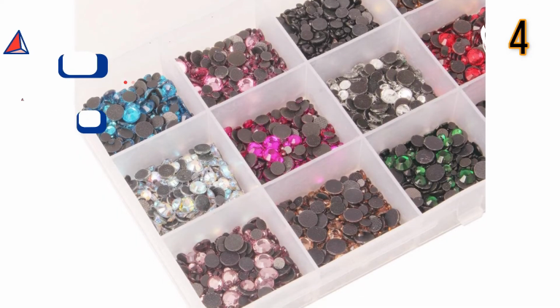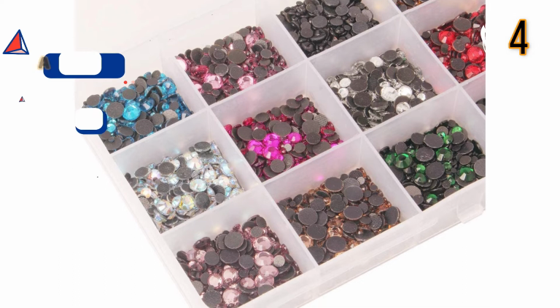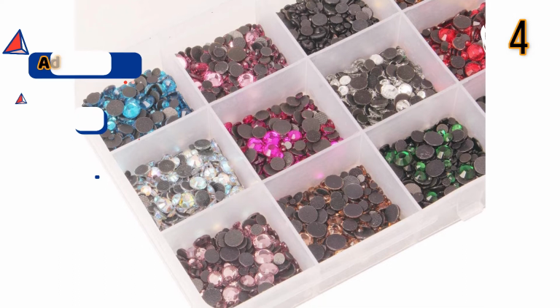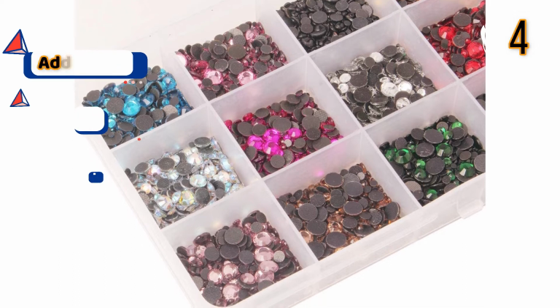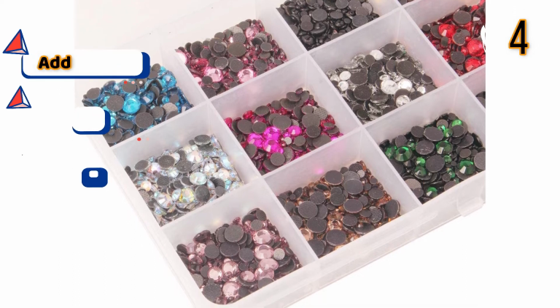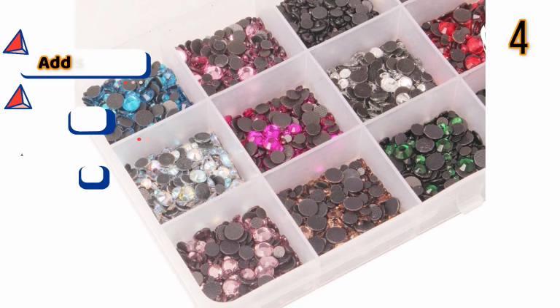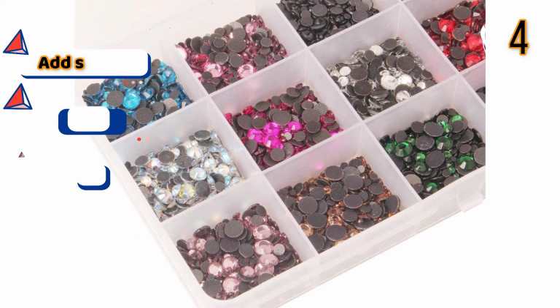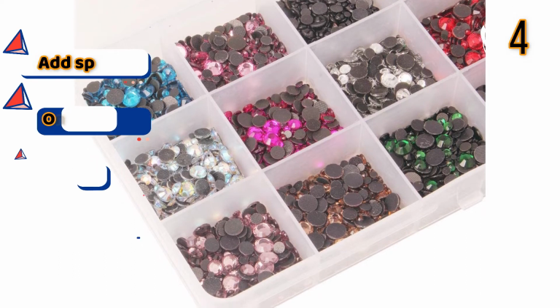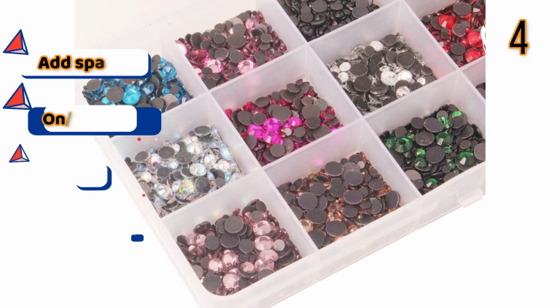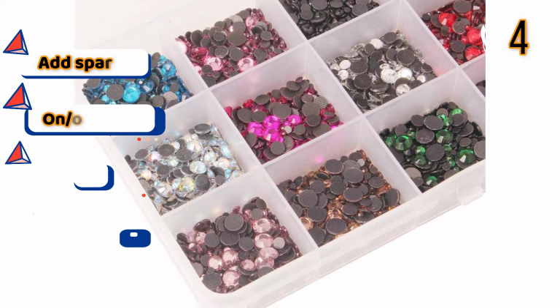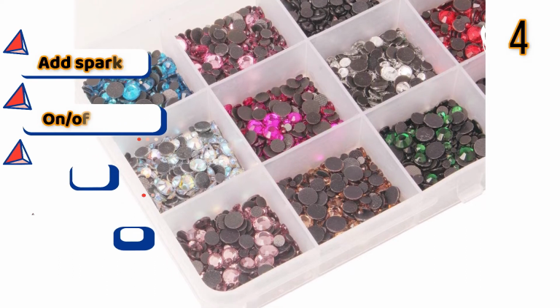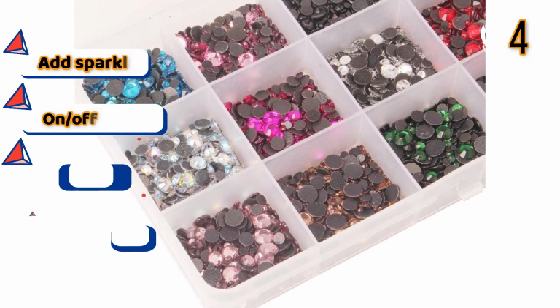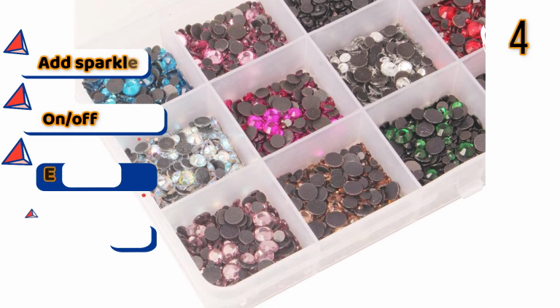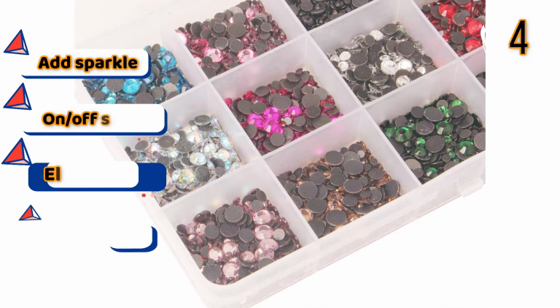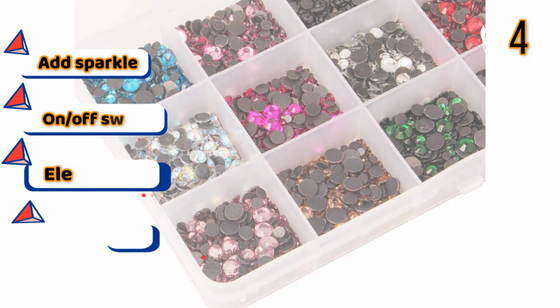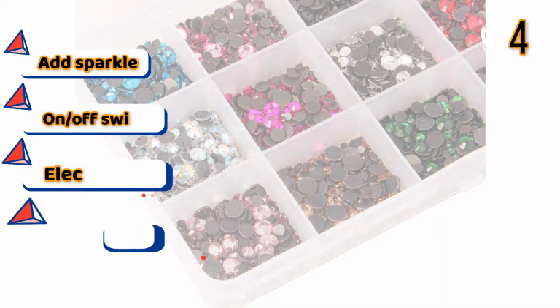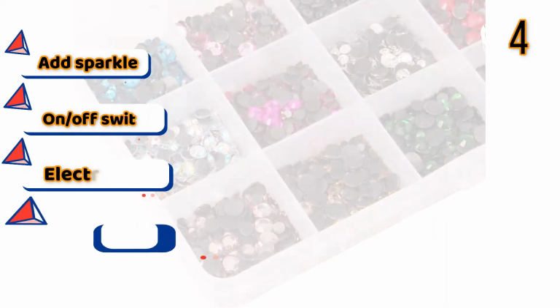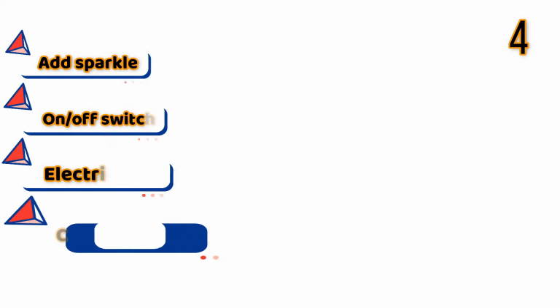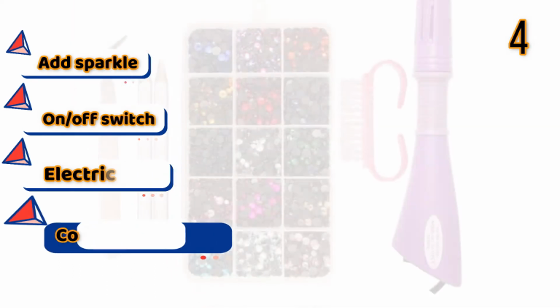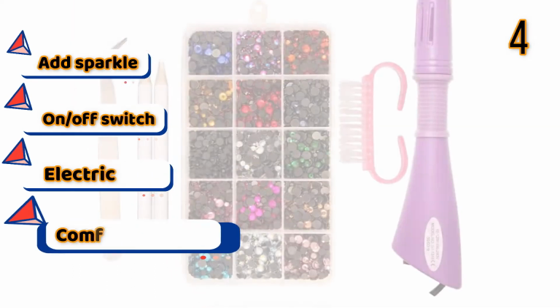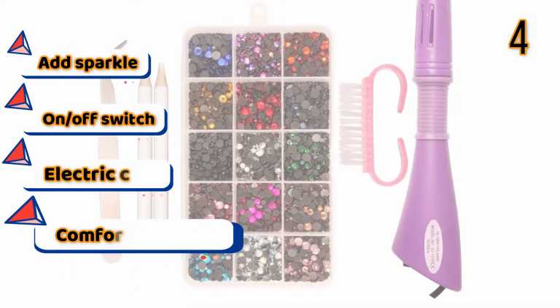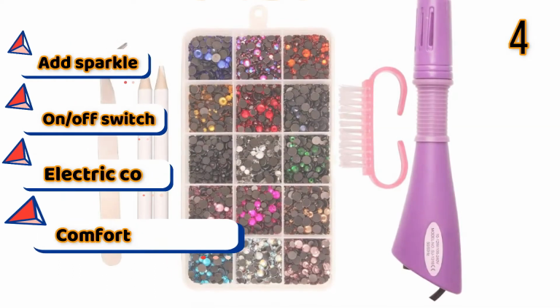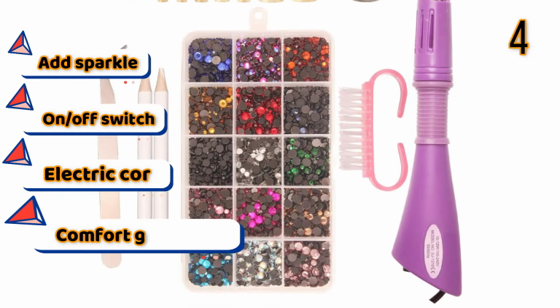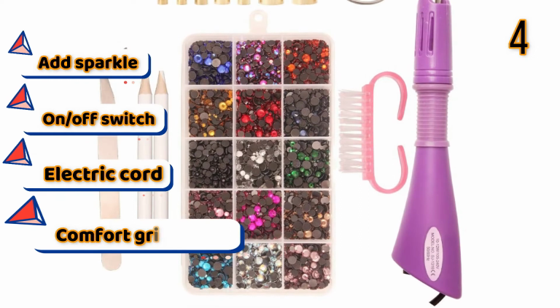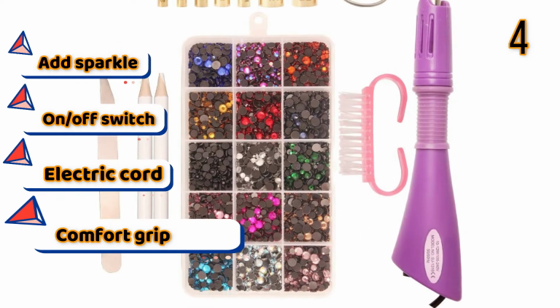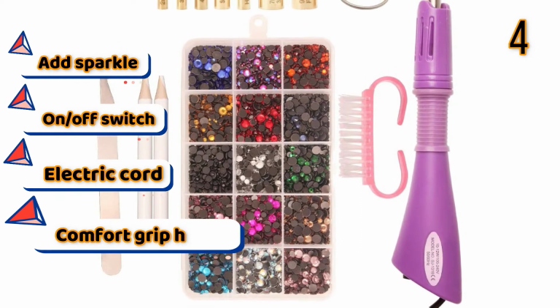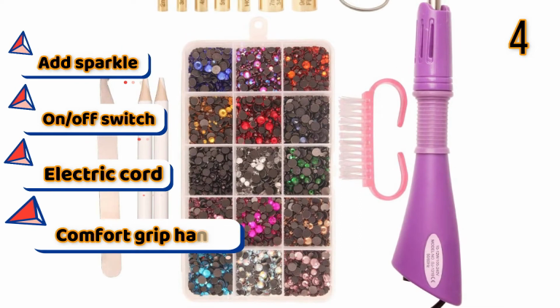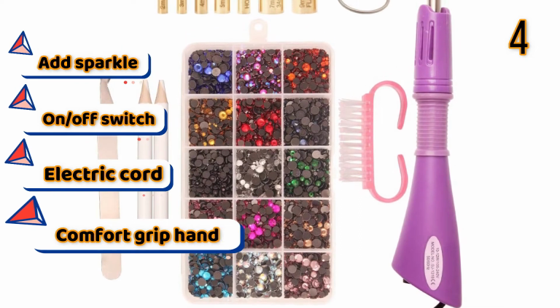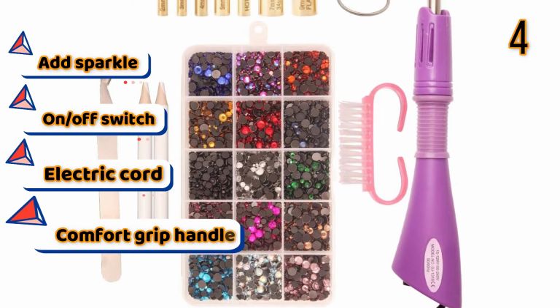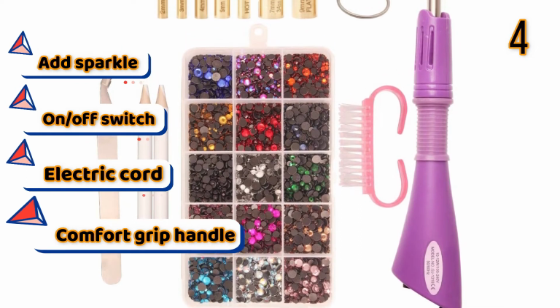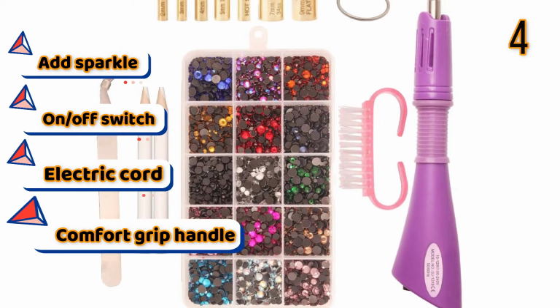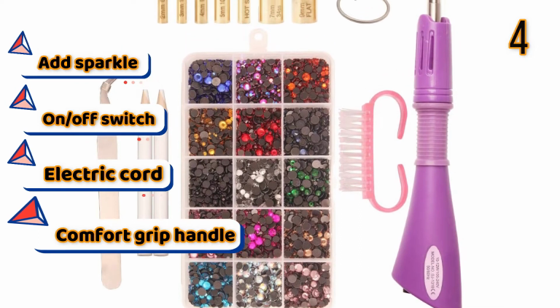Features: Add sparkle, On-off switch, Electric cord, Comfort grip handle.